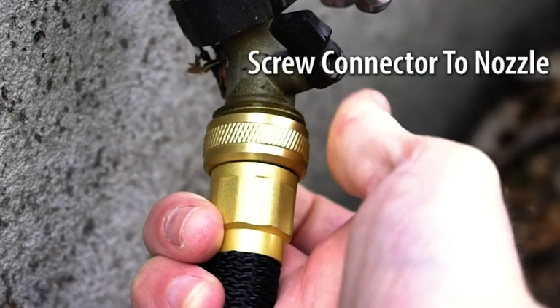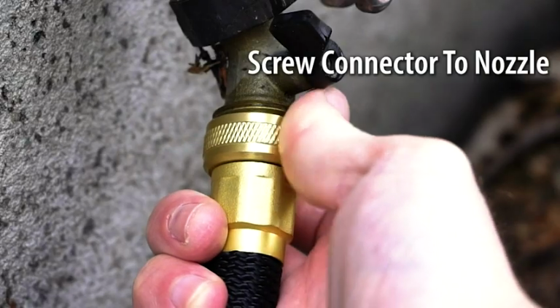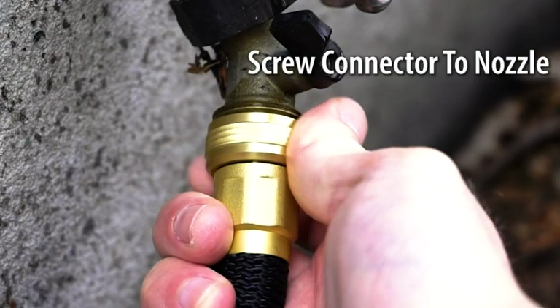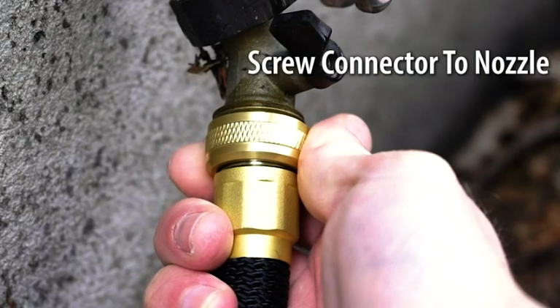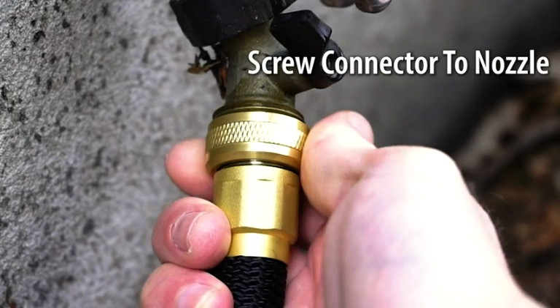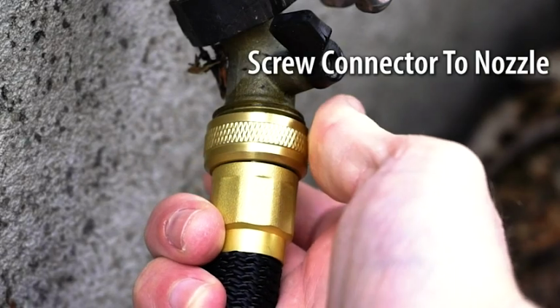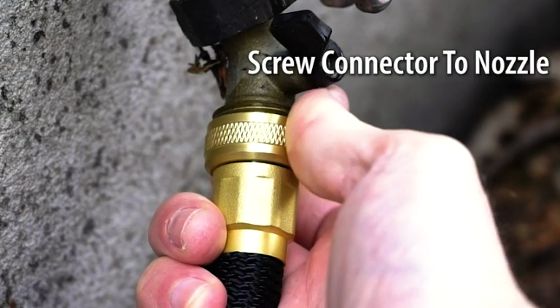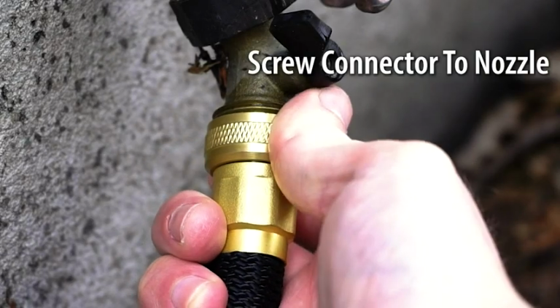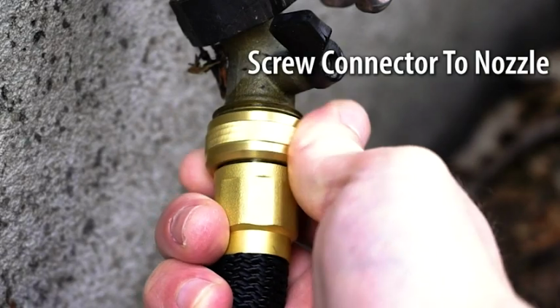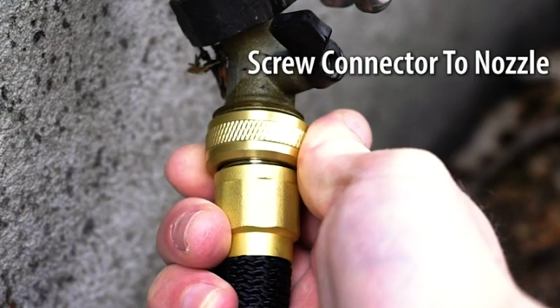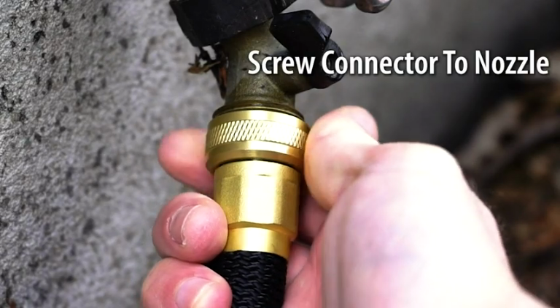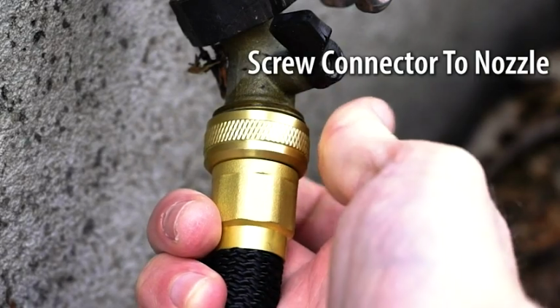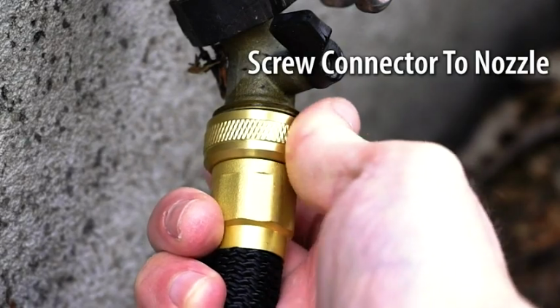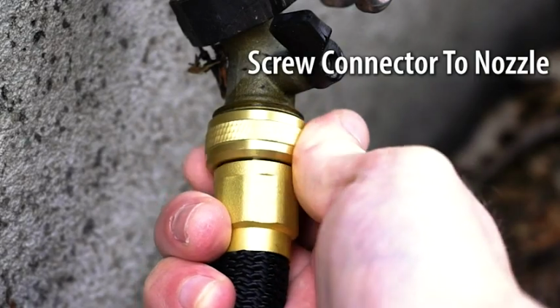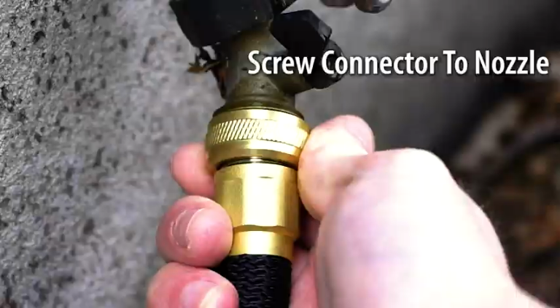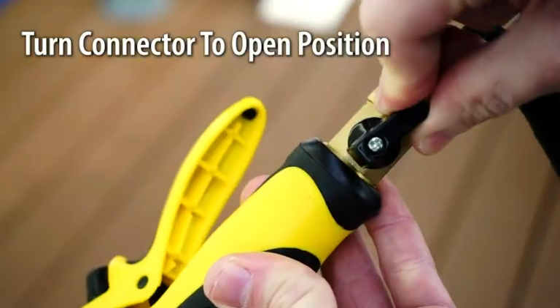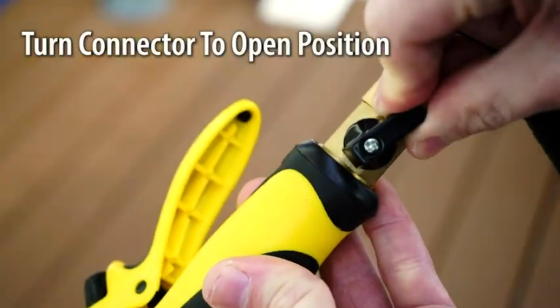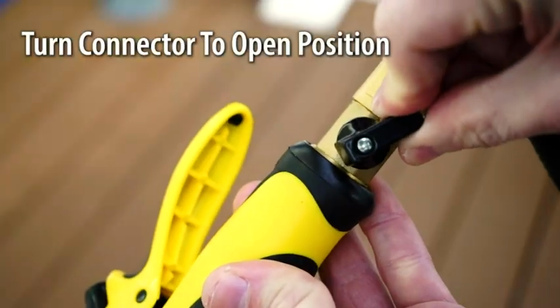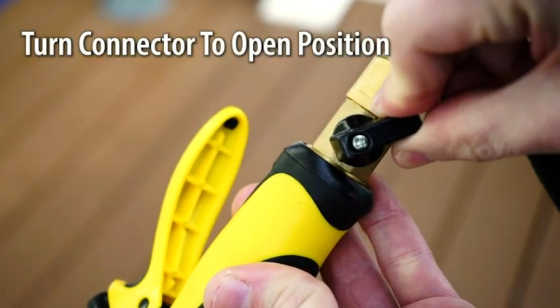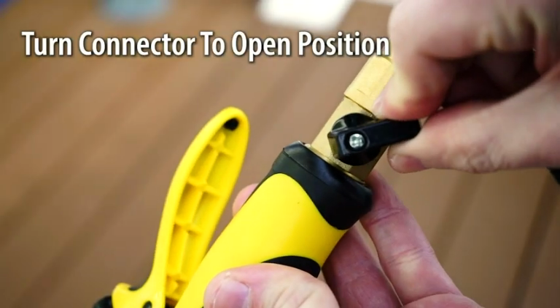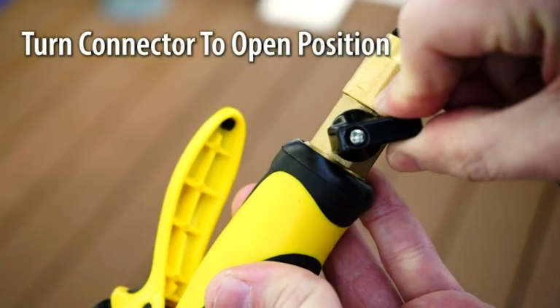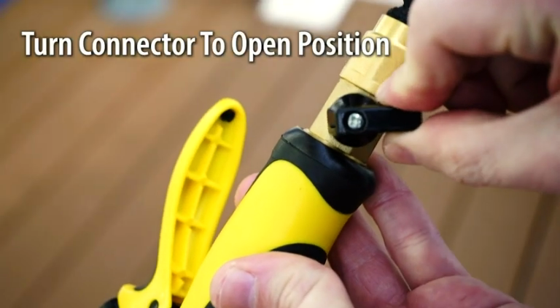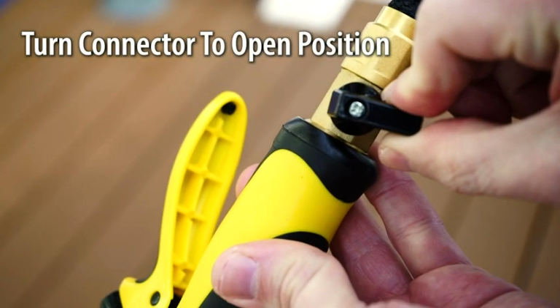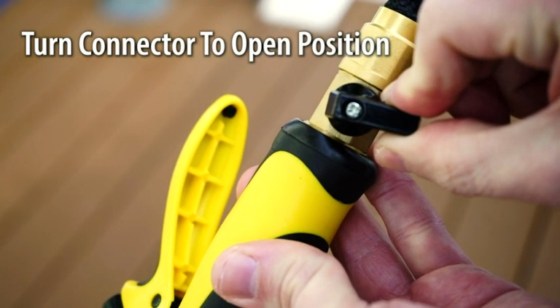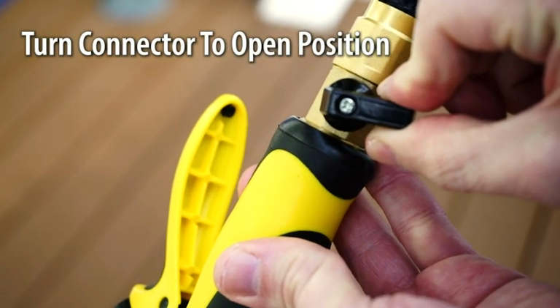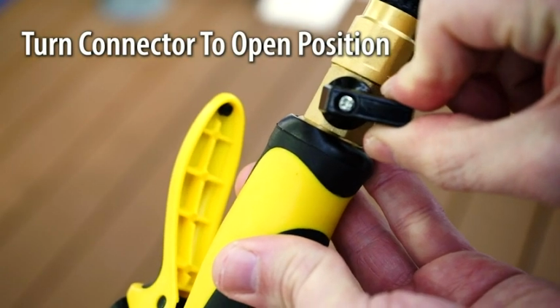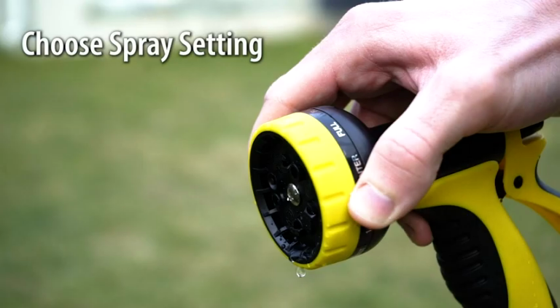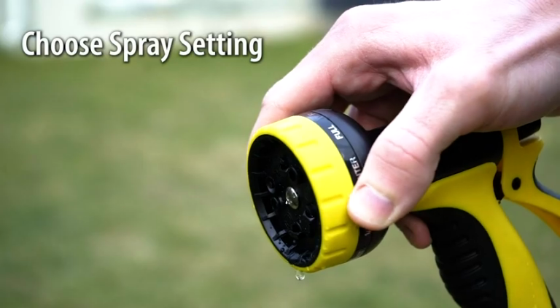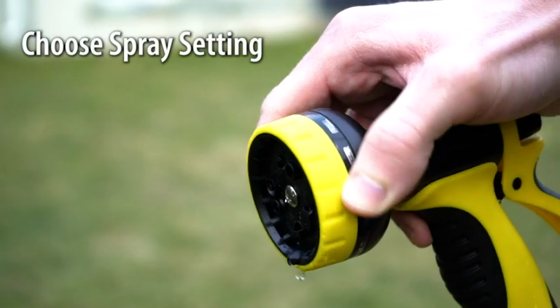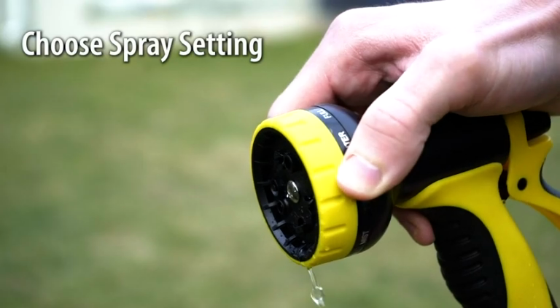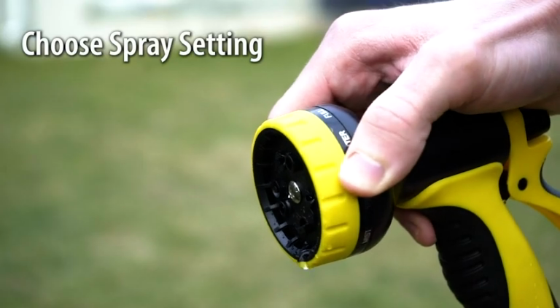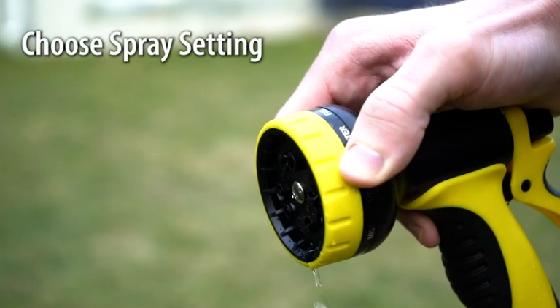To install, screw the brass connector onto the nozzle, turn the connector to the open position, and choose your spray setting.